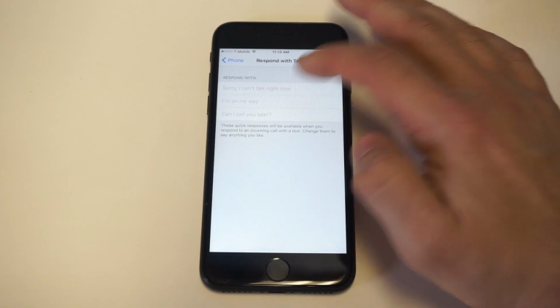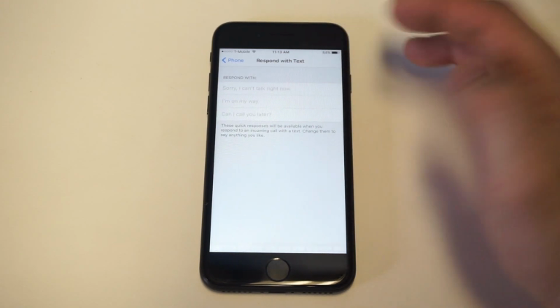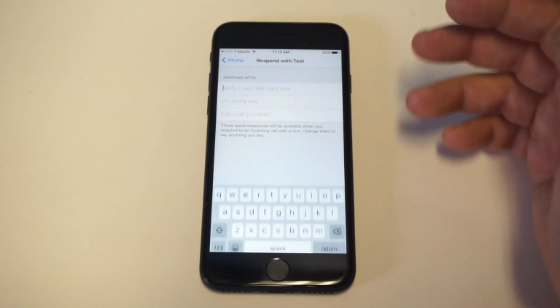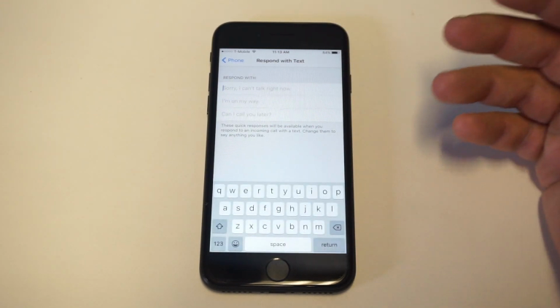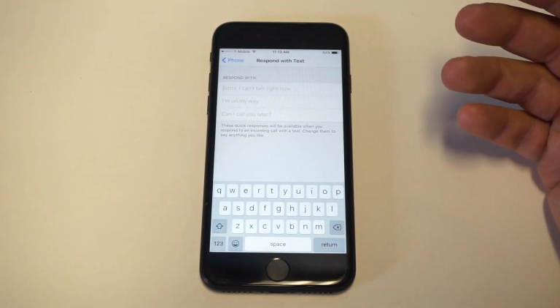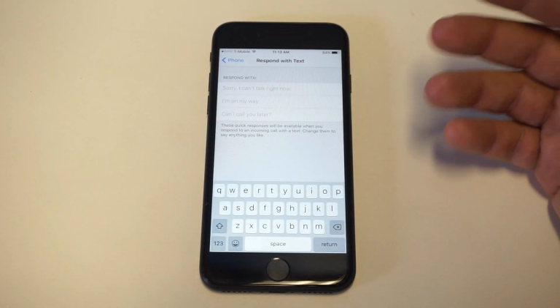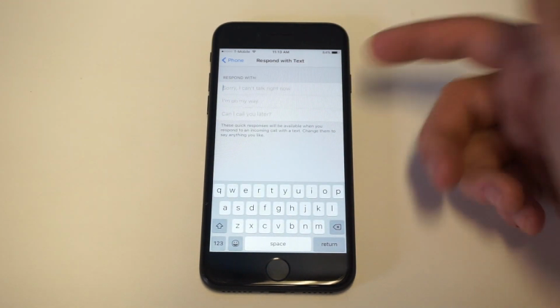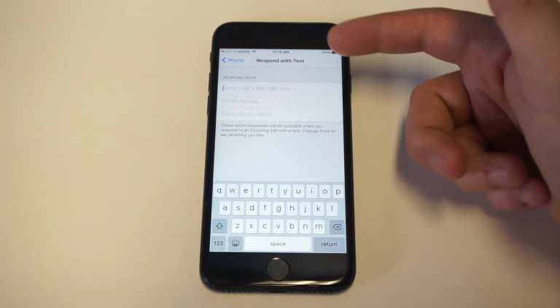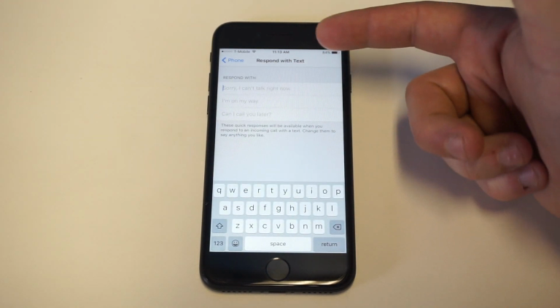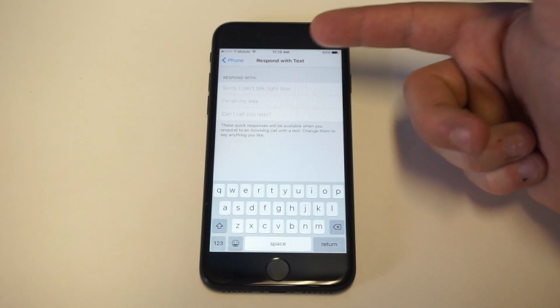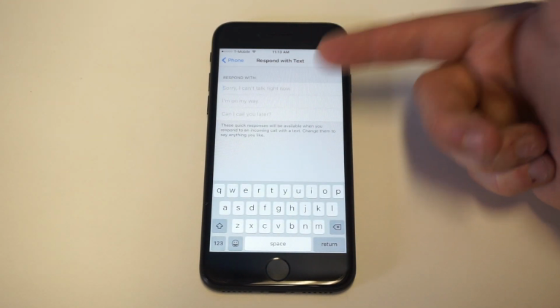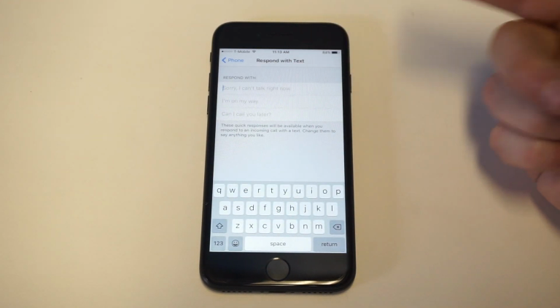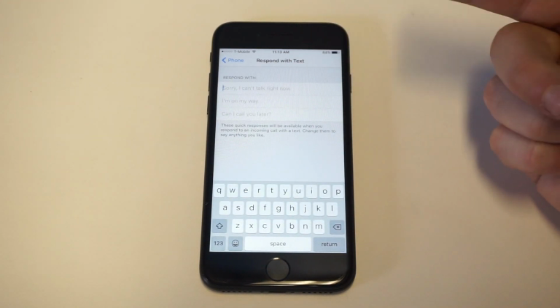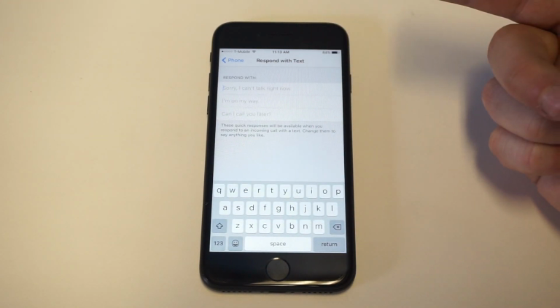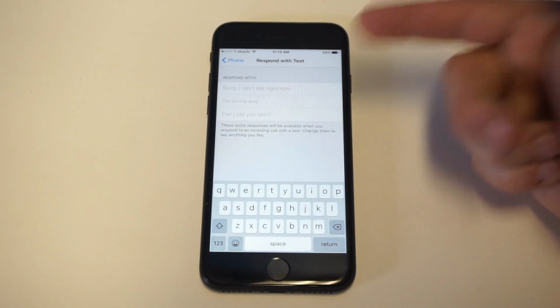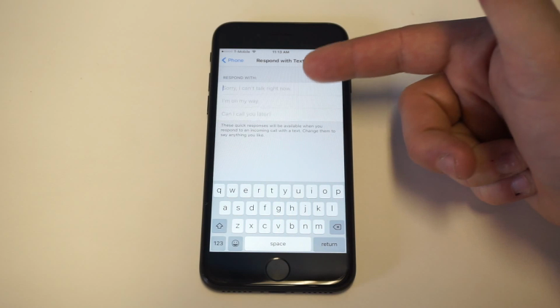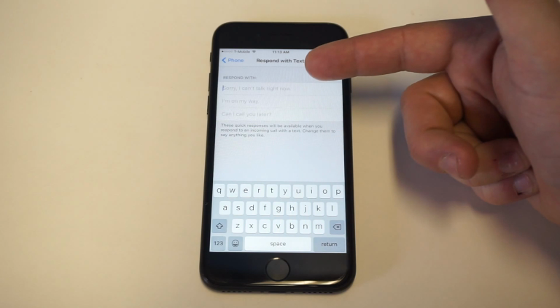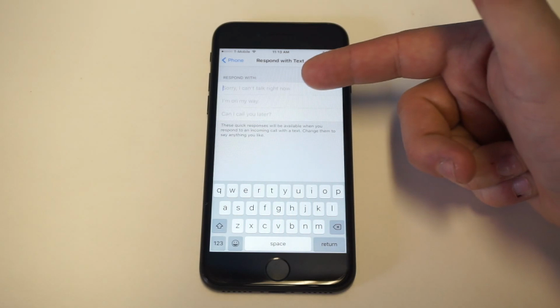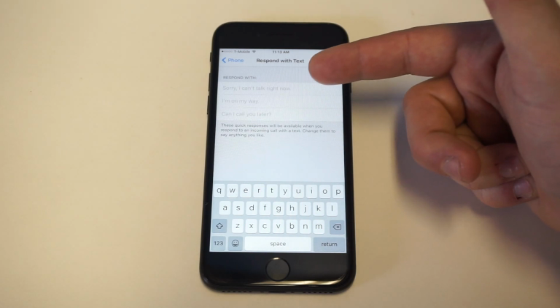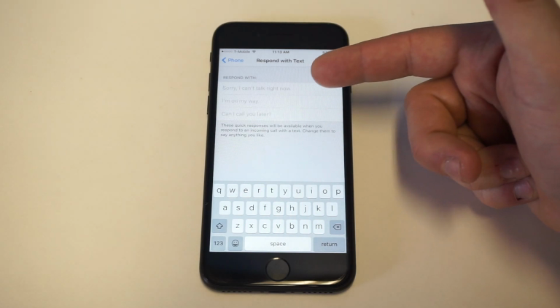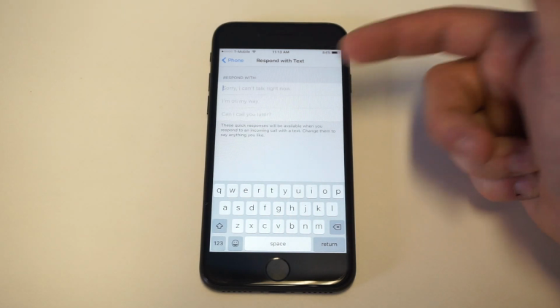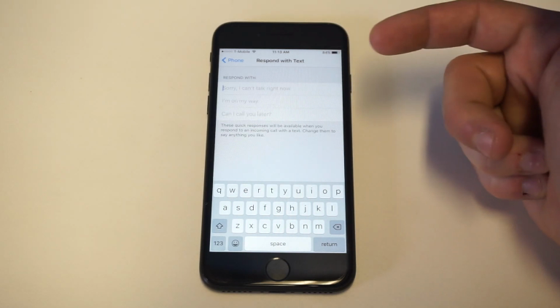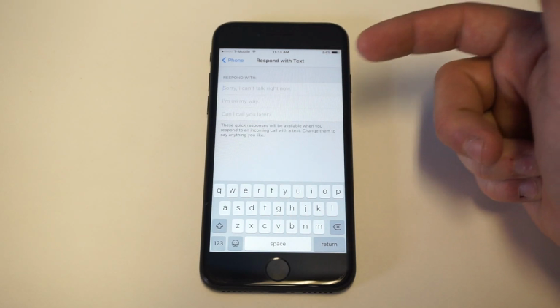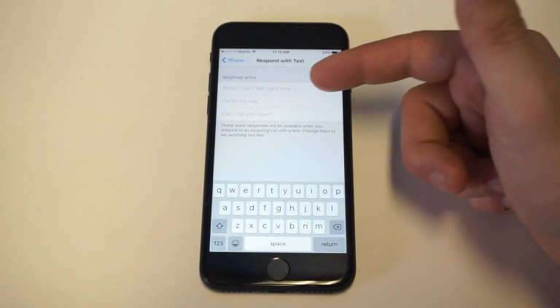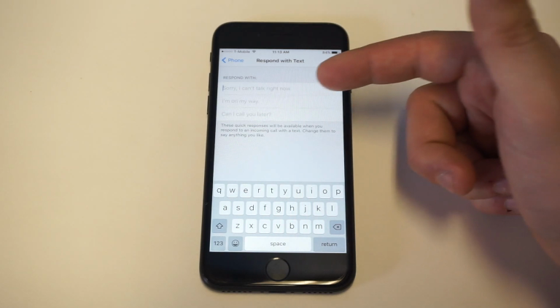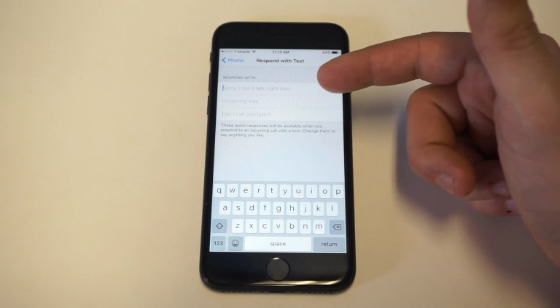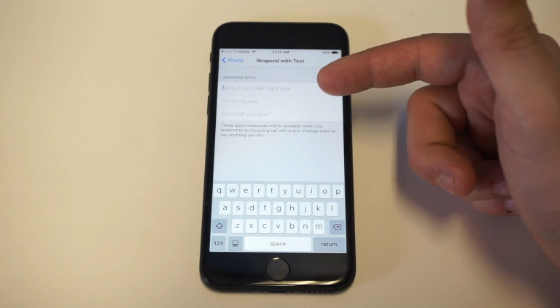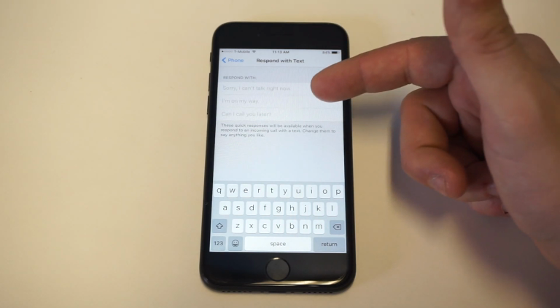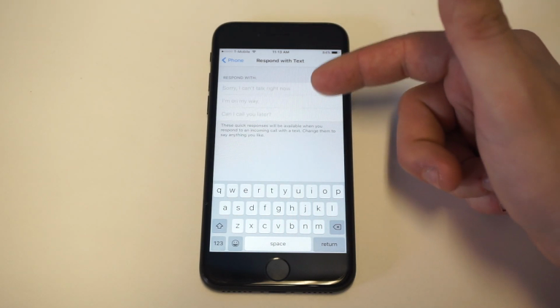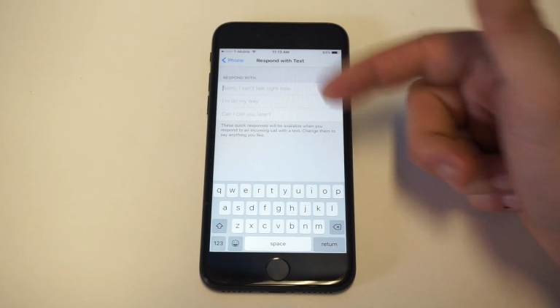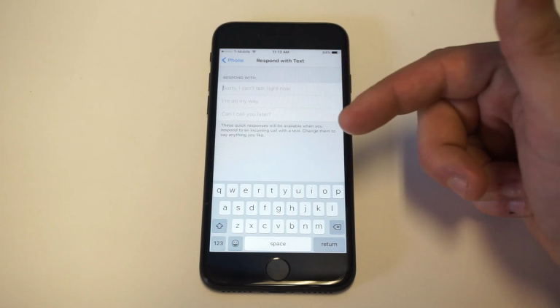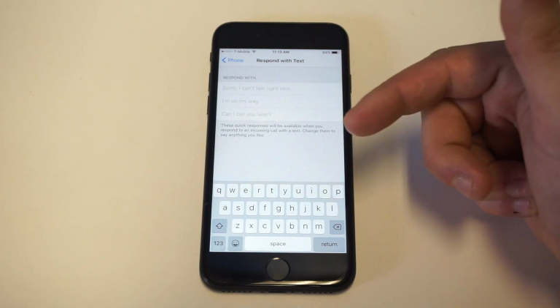They give you some examples like 'Sorry, I can't talk right now,' 'I'm on my way,' and 'Can I call you later?'